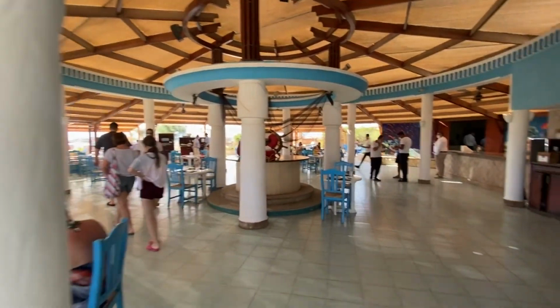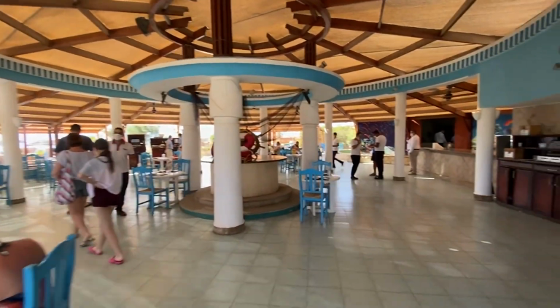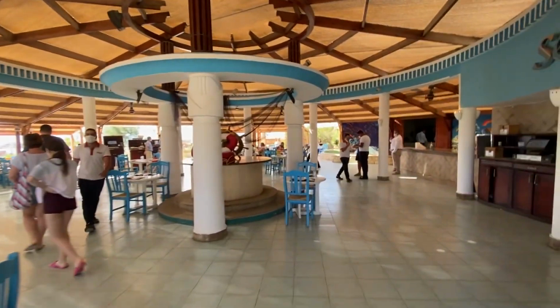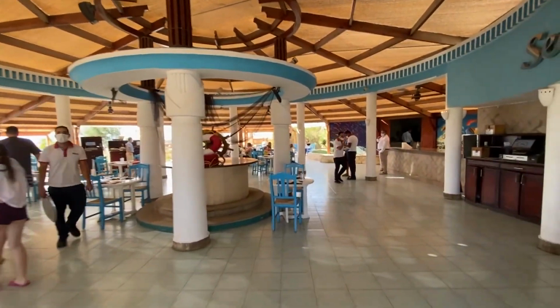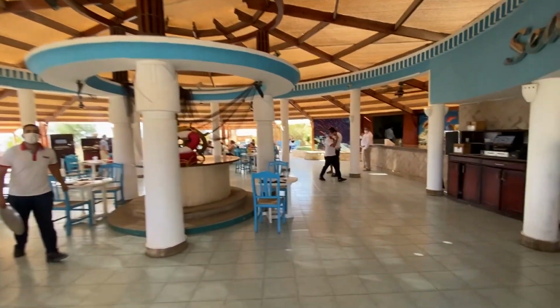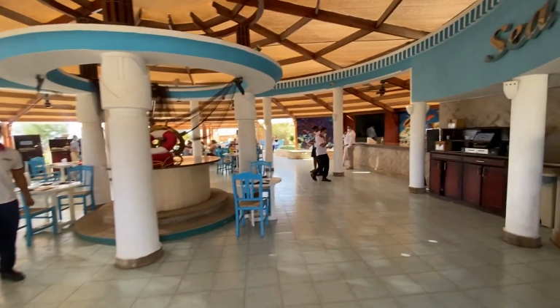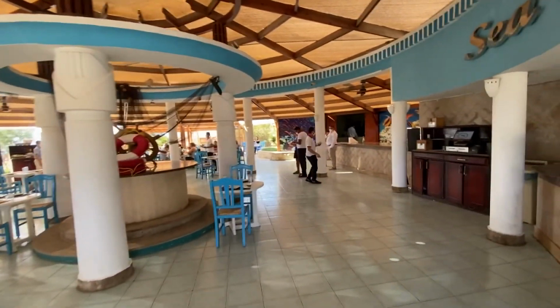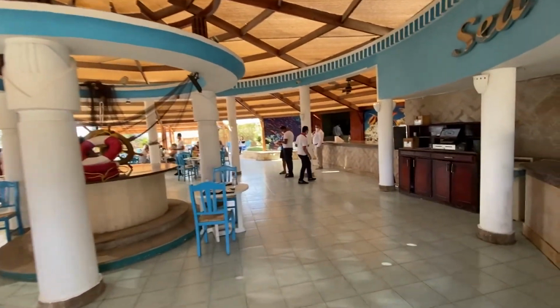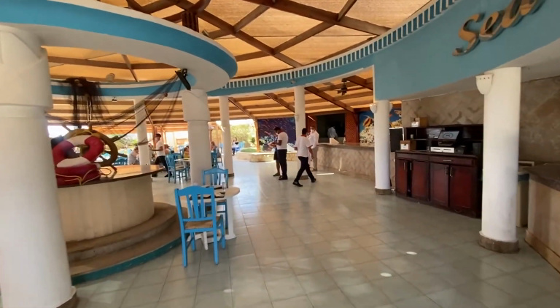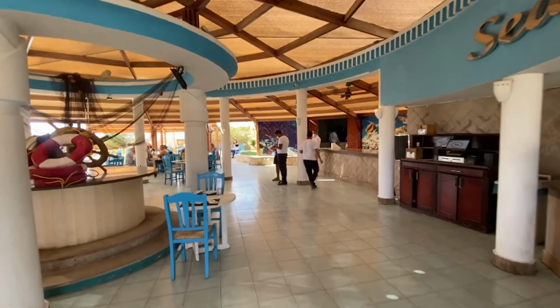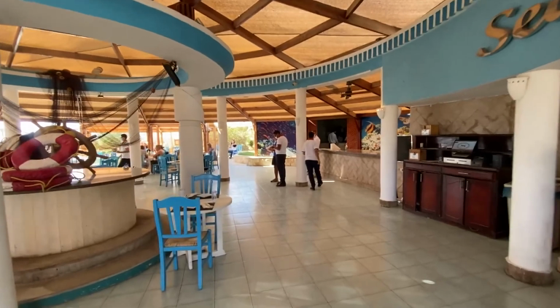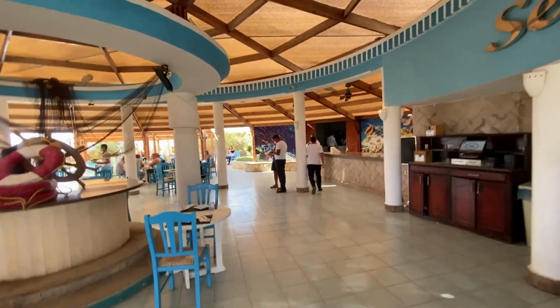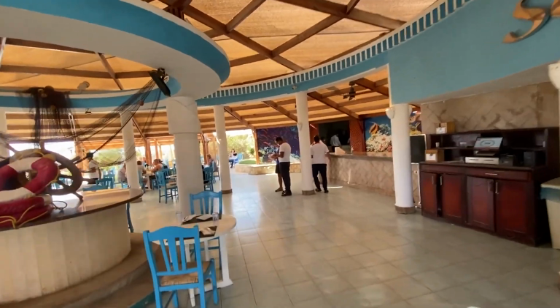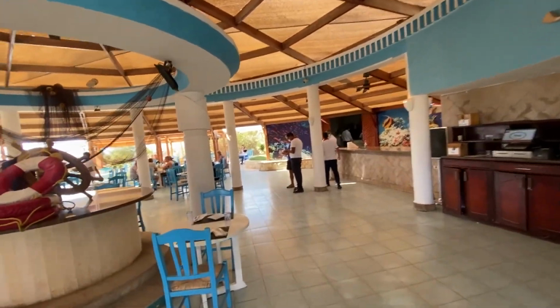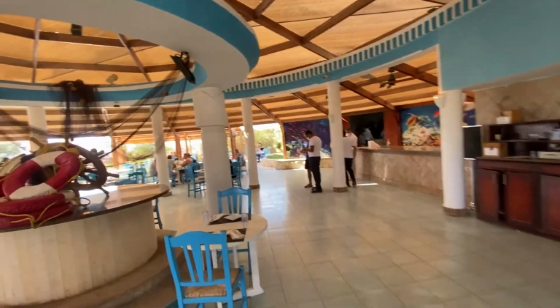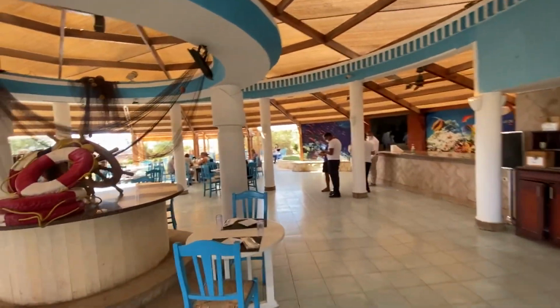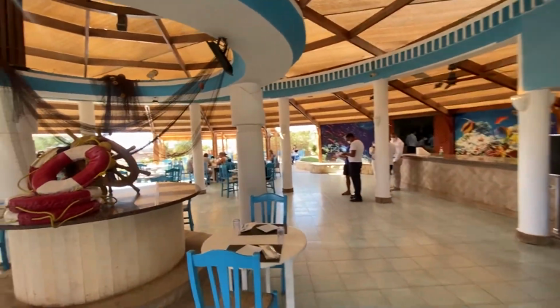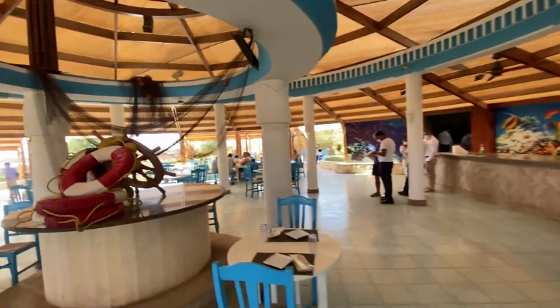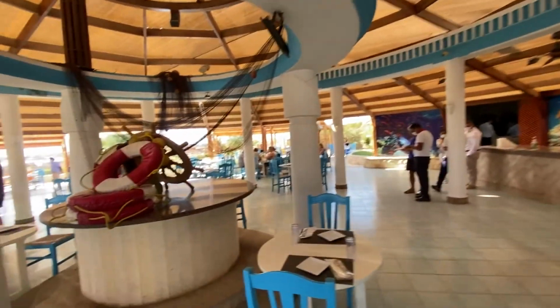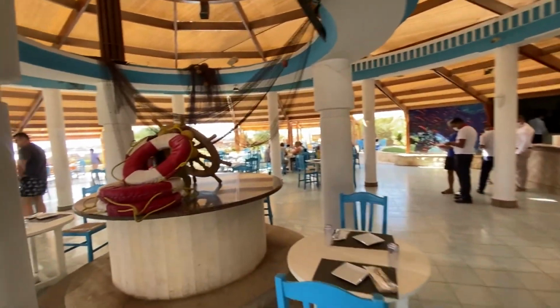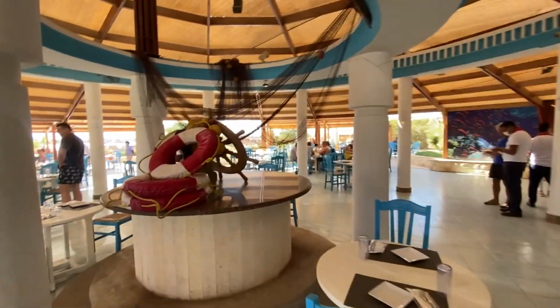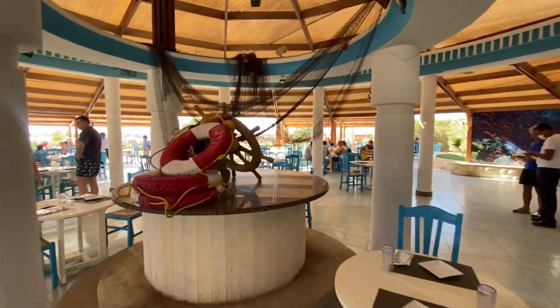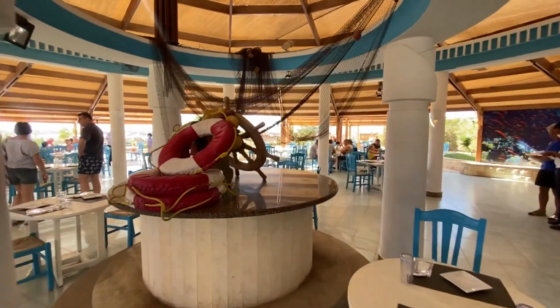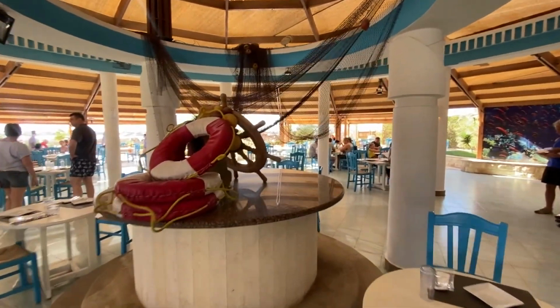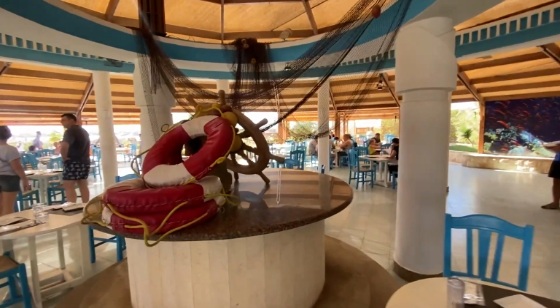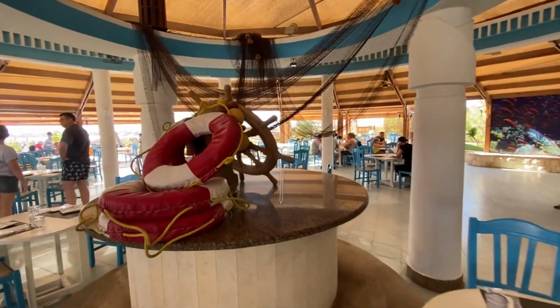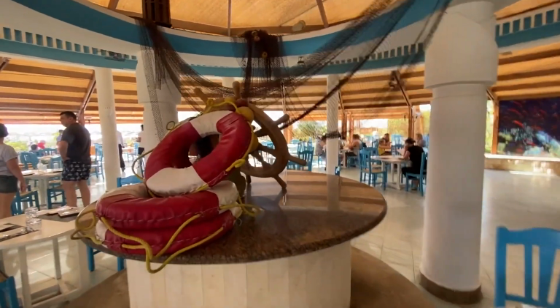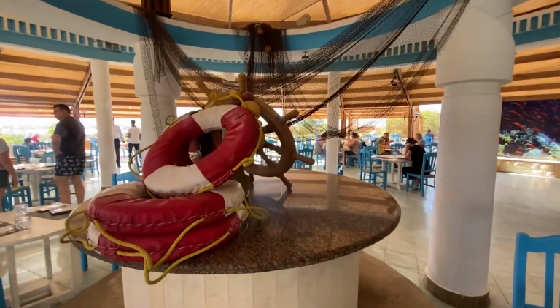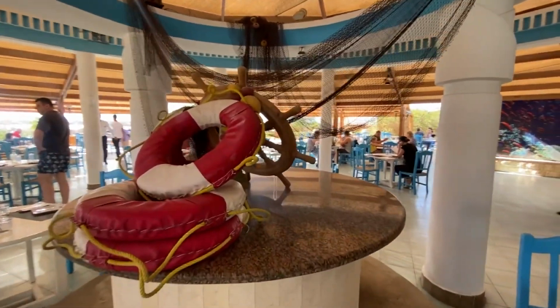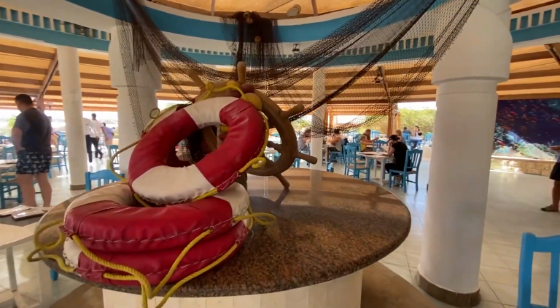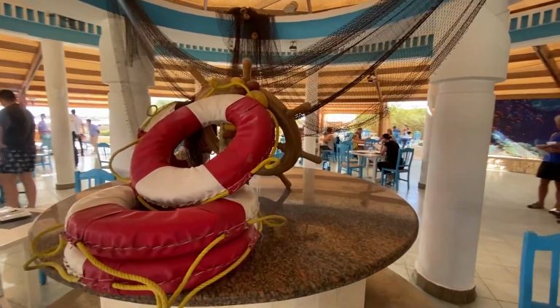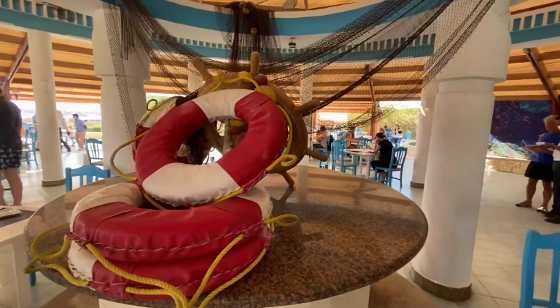The sea view restaurant offers à la carte lunch with seafood.